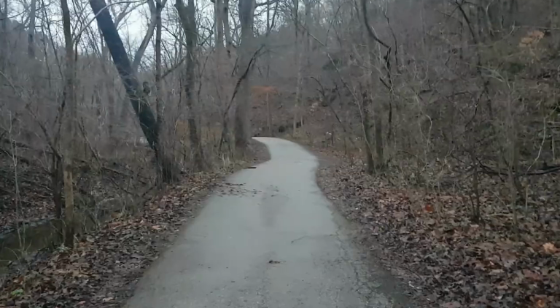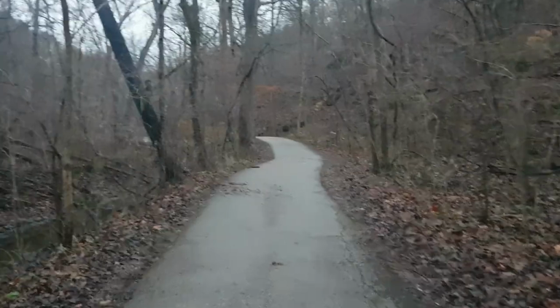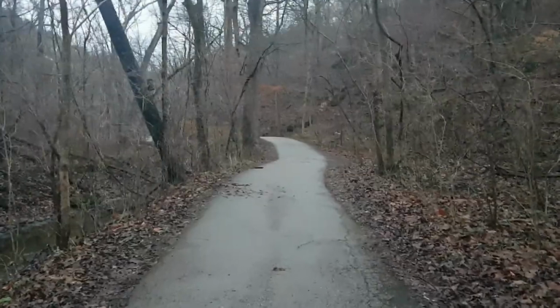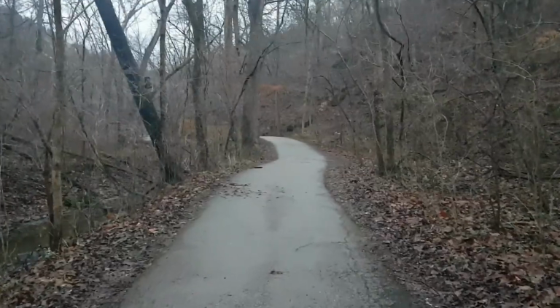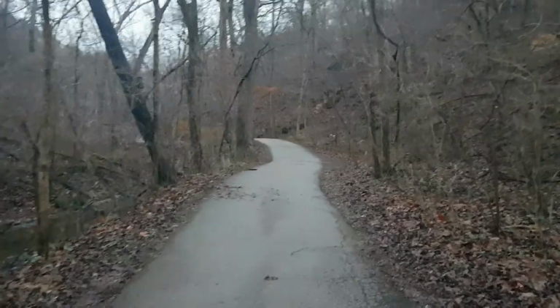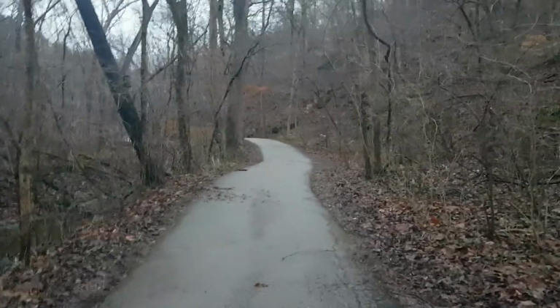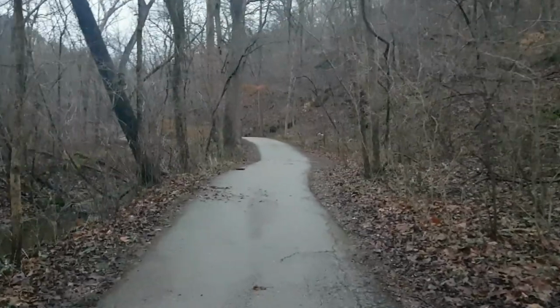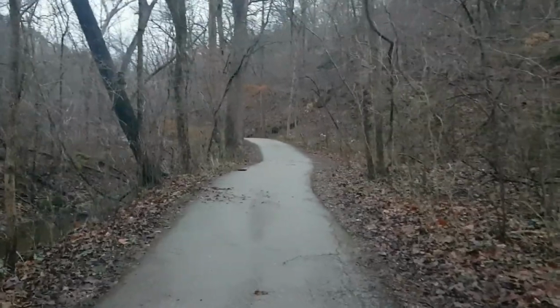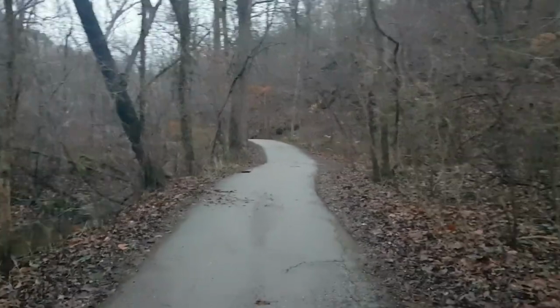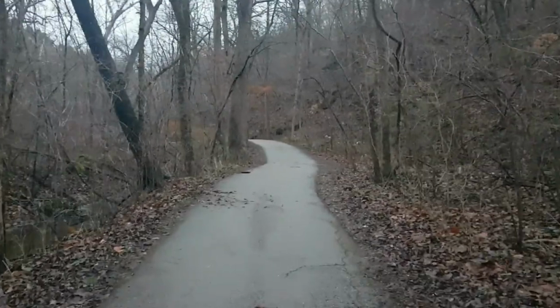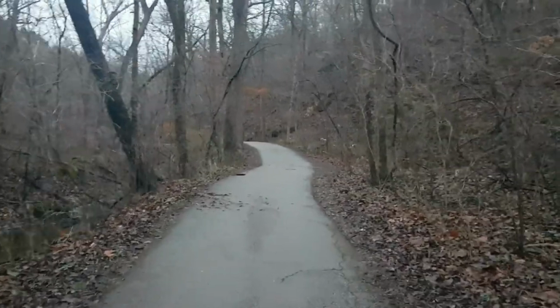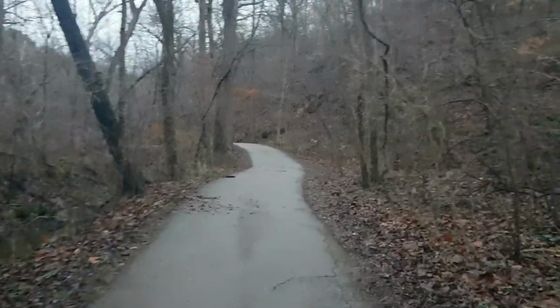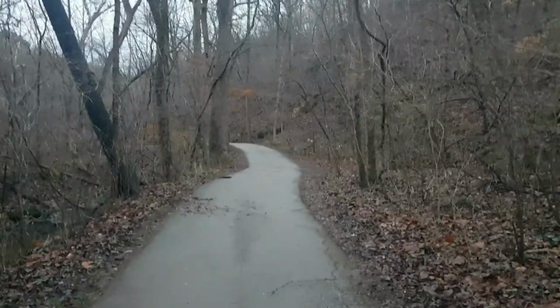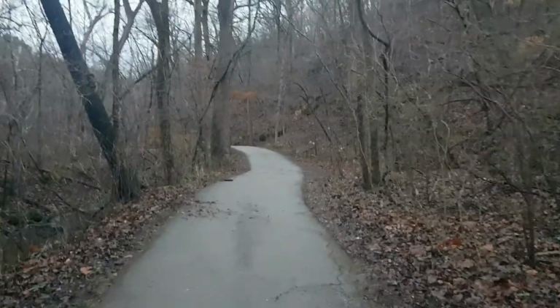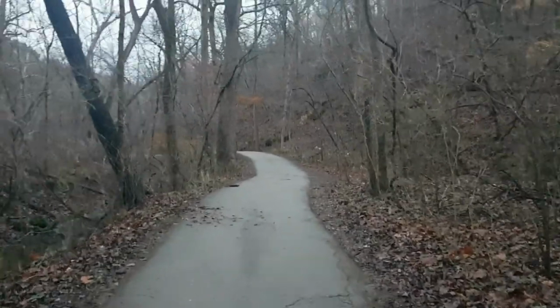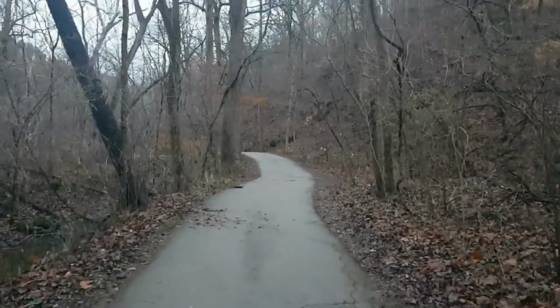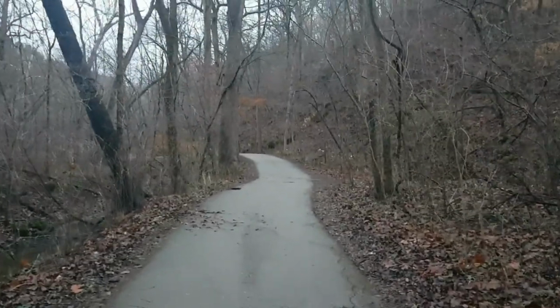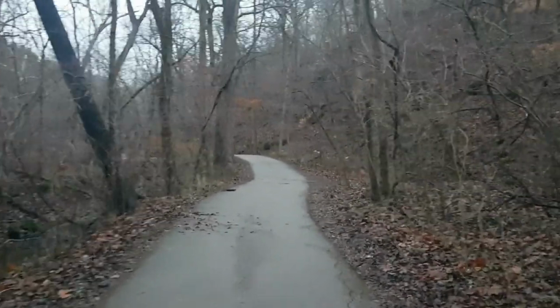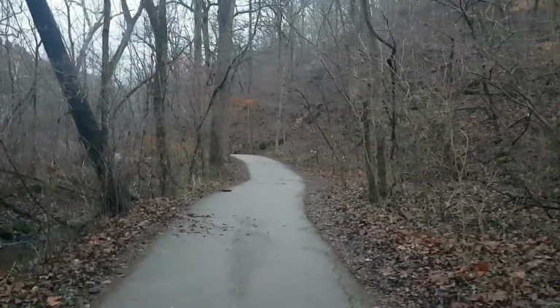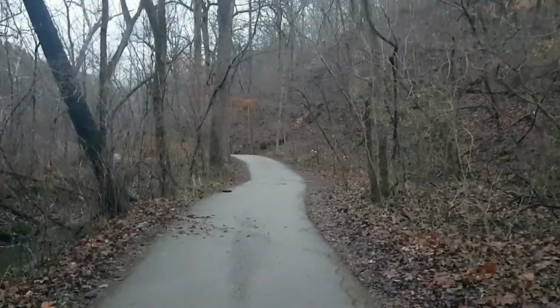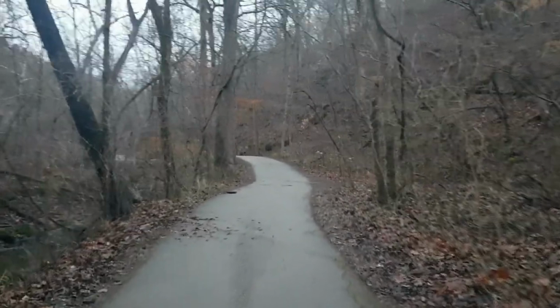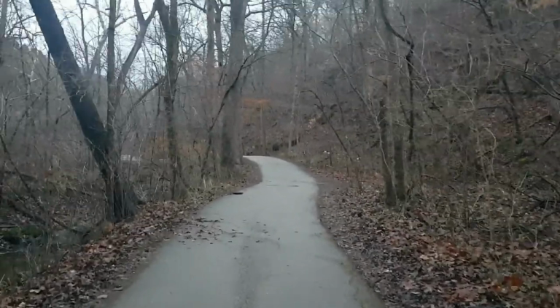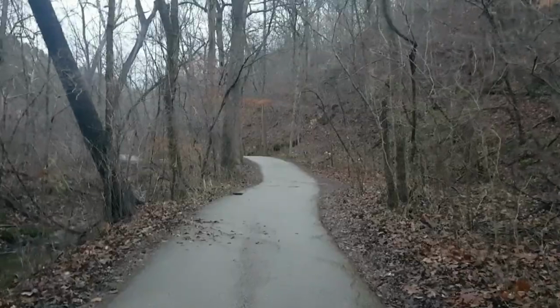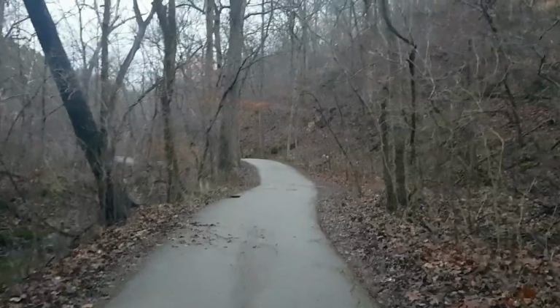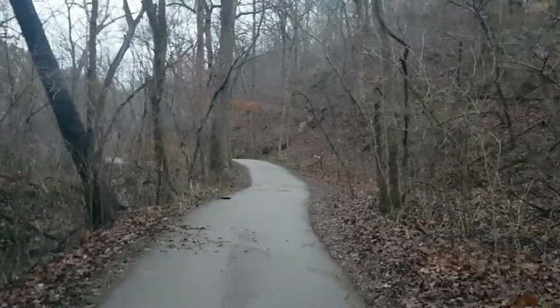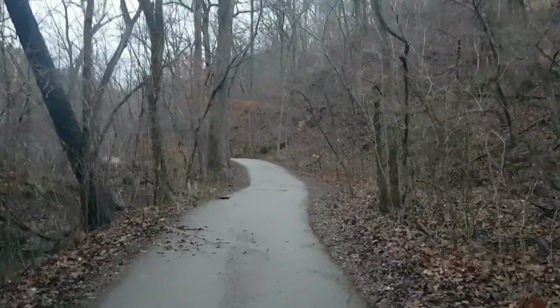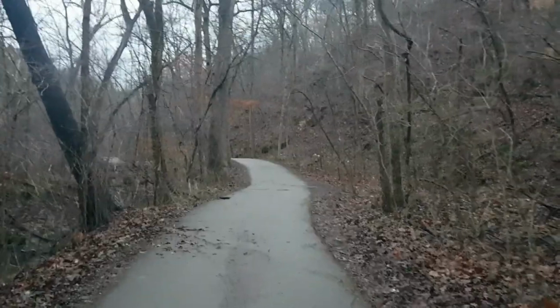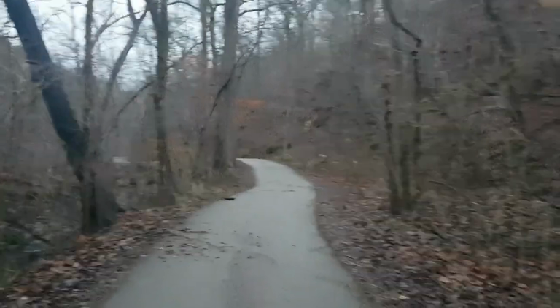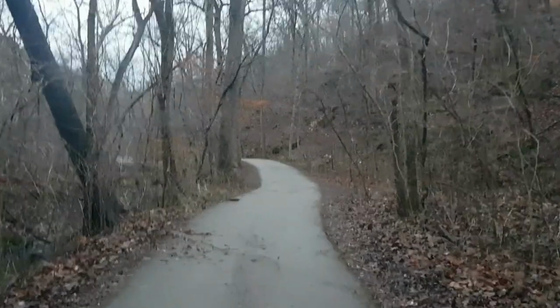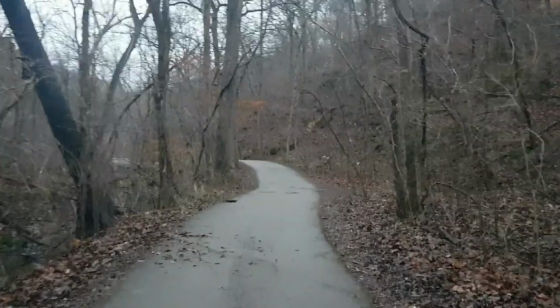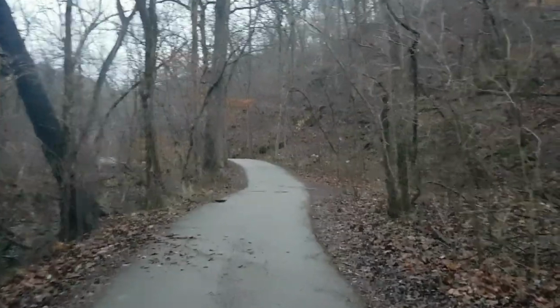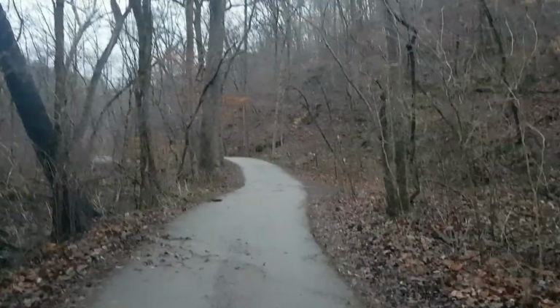I don't want to walk all the way down there, but I think I'll end the video here. Hope you enjoyed my tour of Ha Ha Tonka. See you next time.